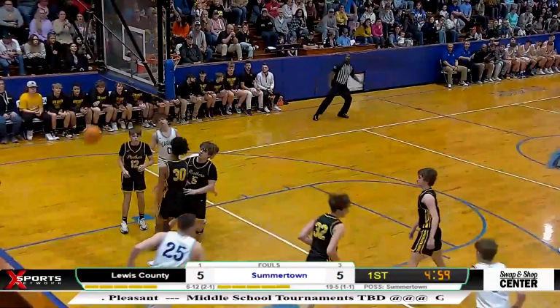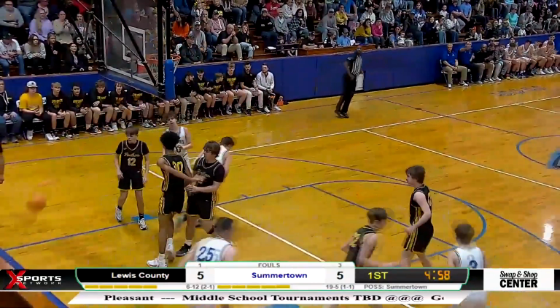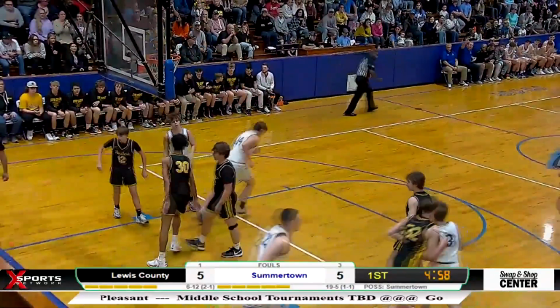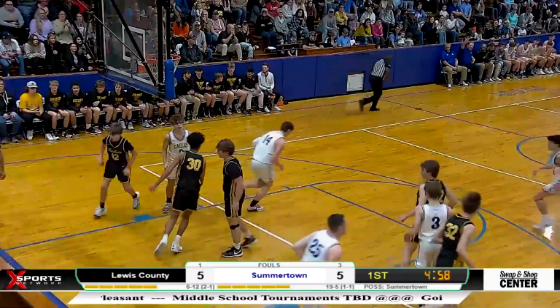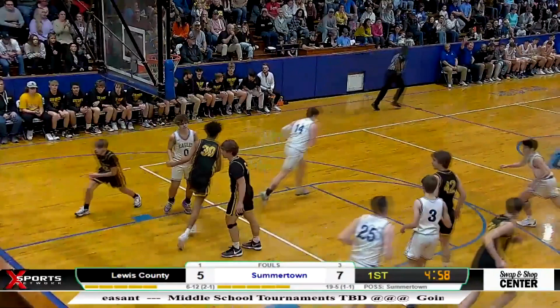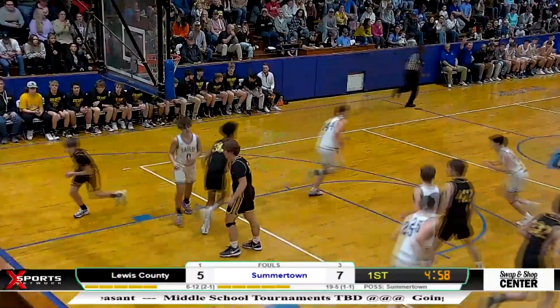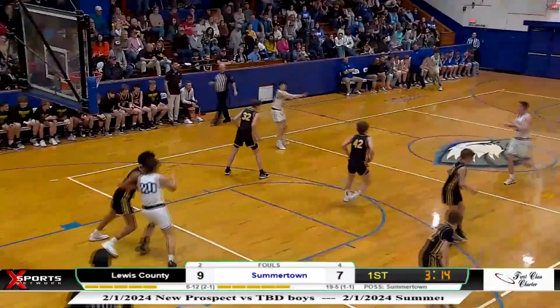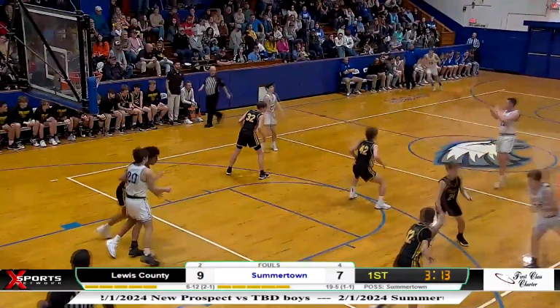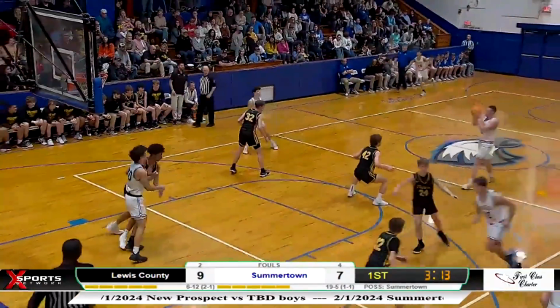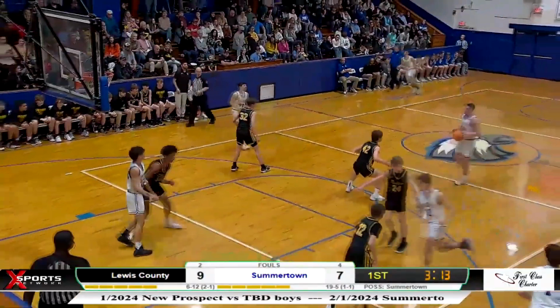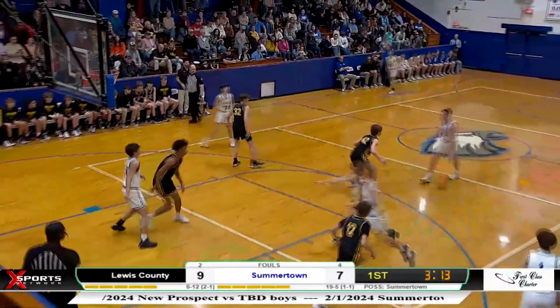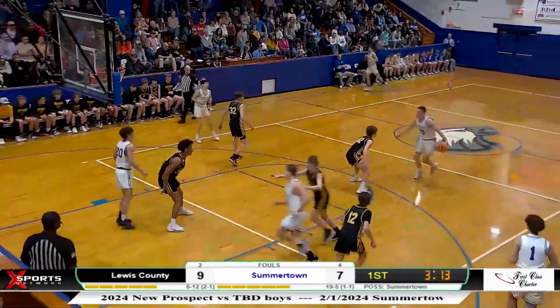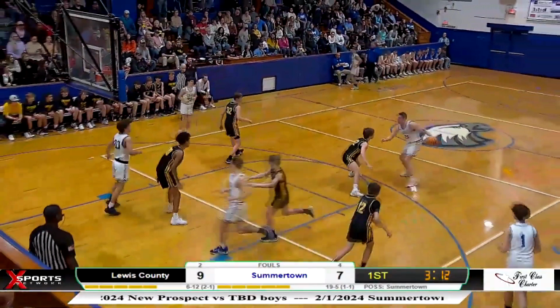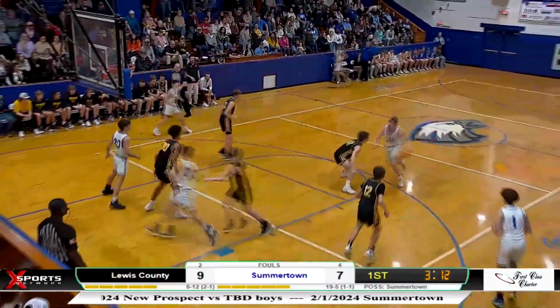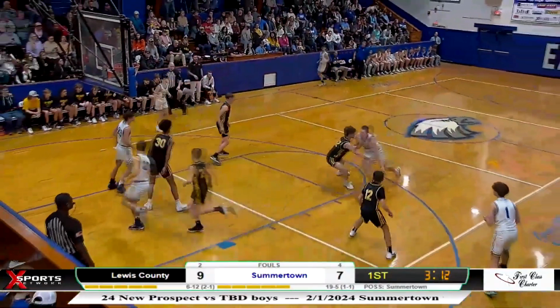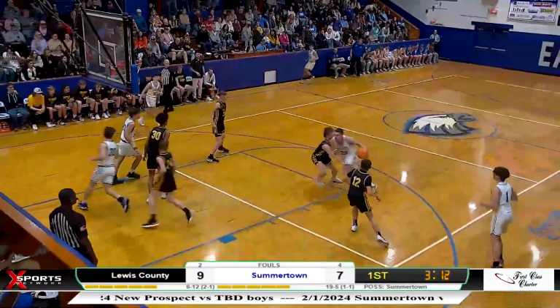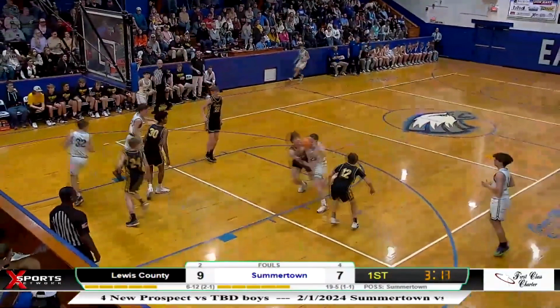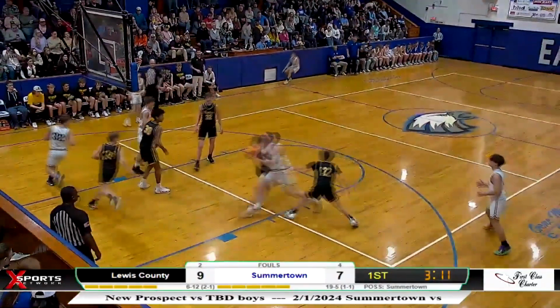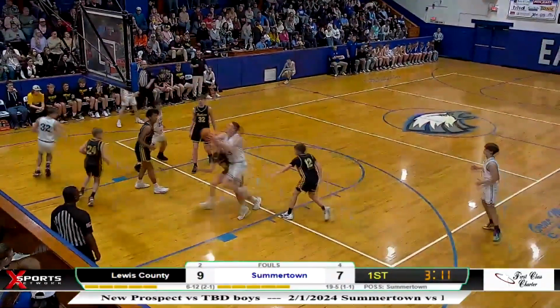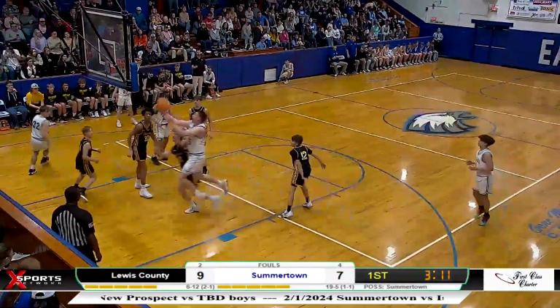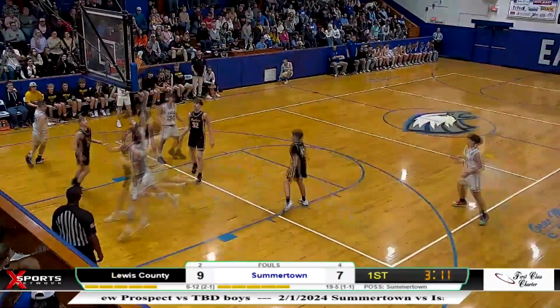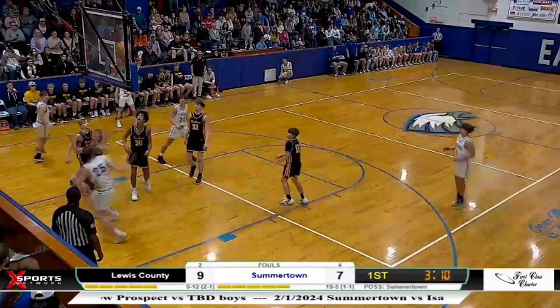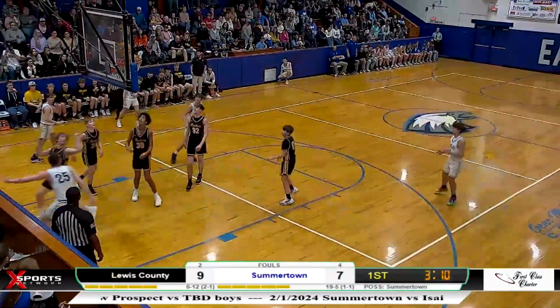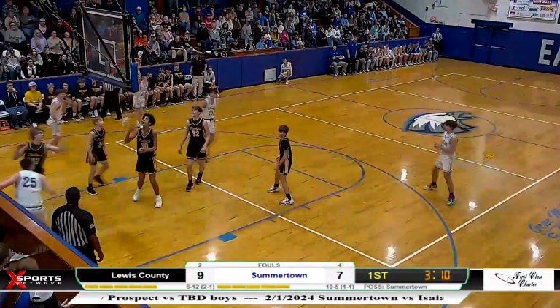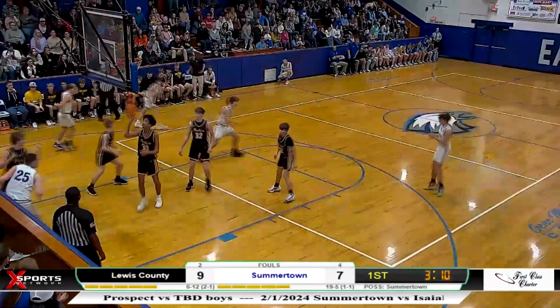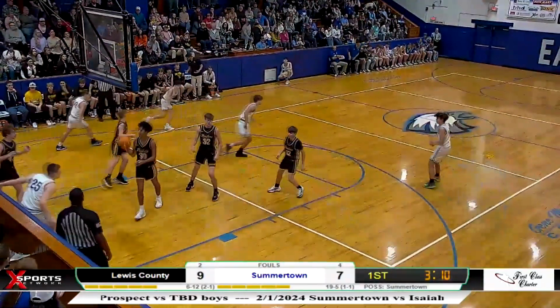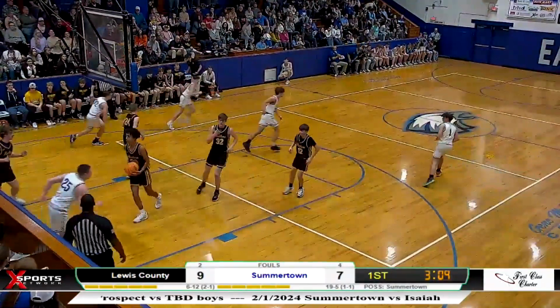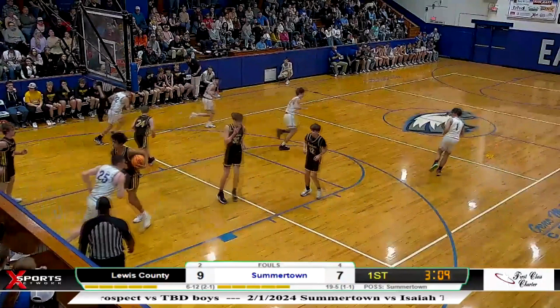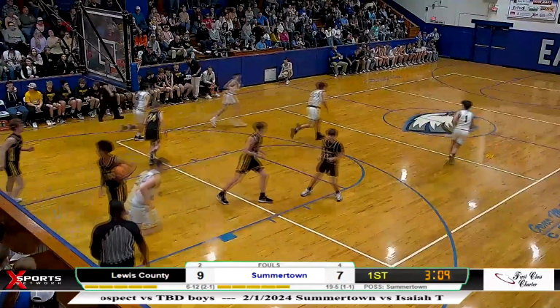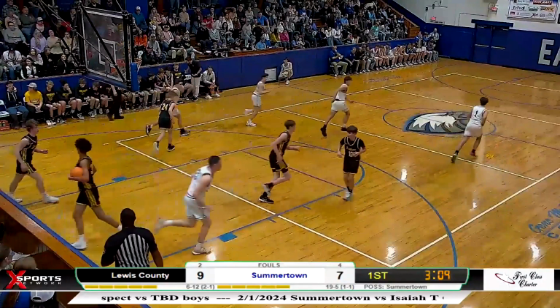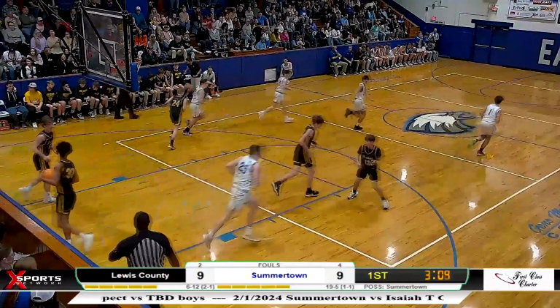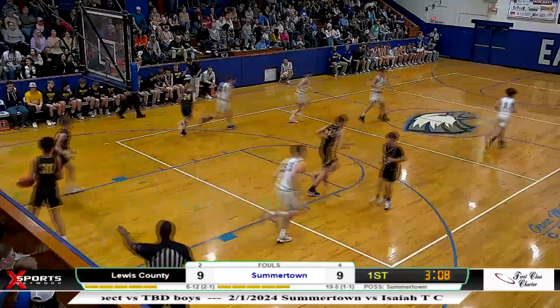Still in the first, it's Burleson again — the same move, same result. The Eagles led by six at the half.